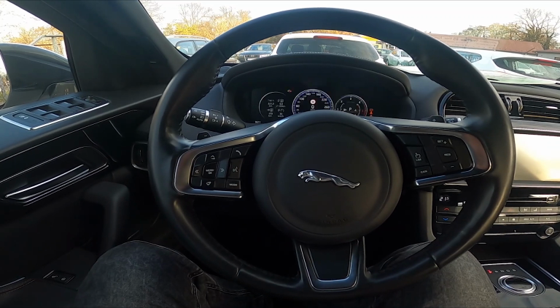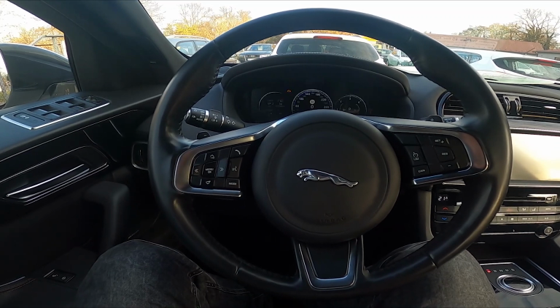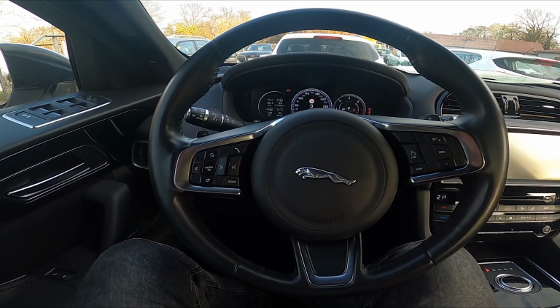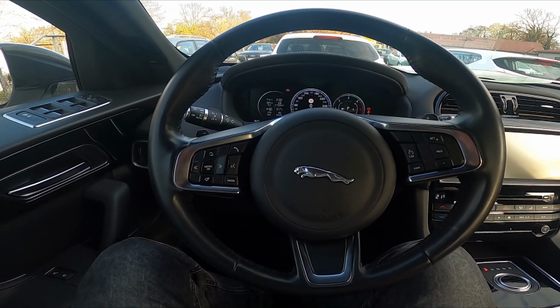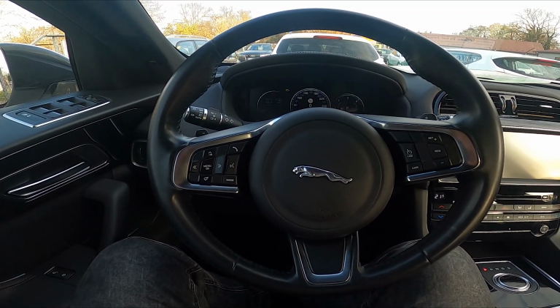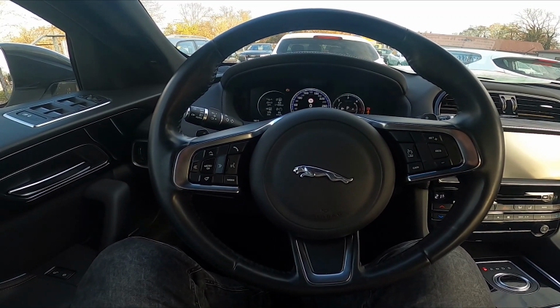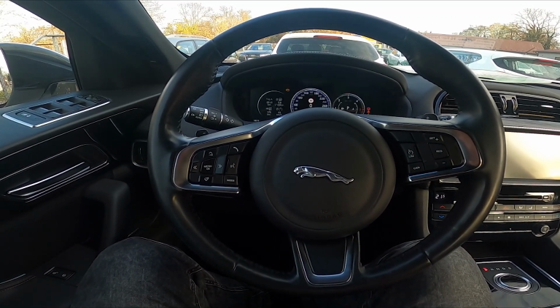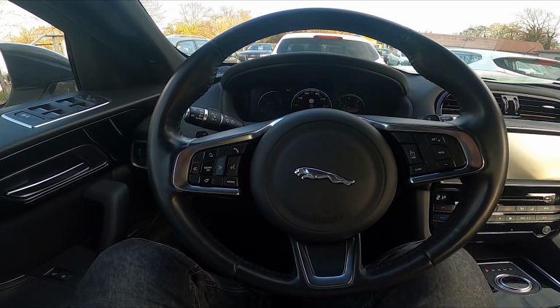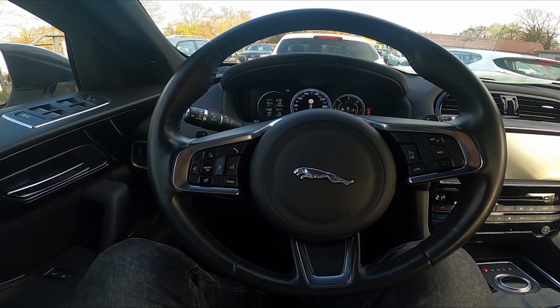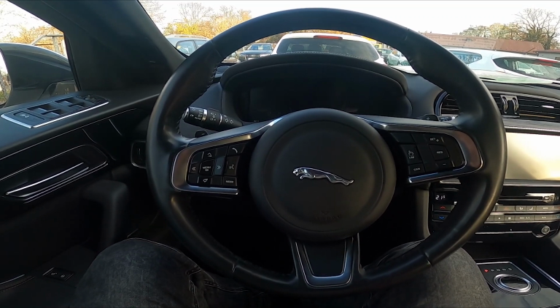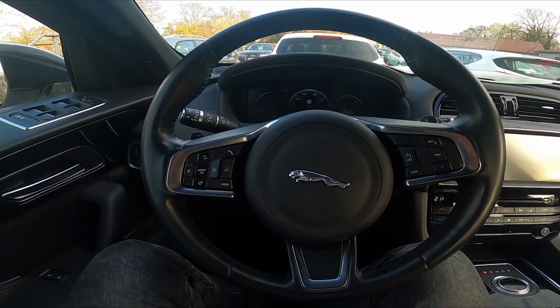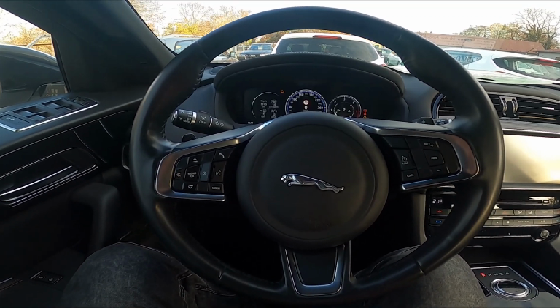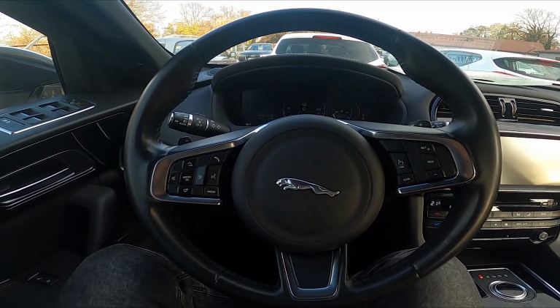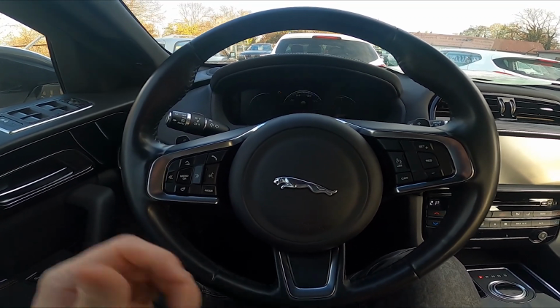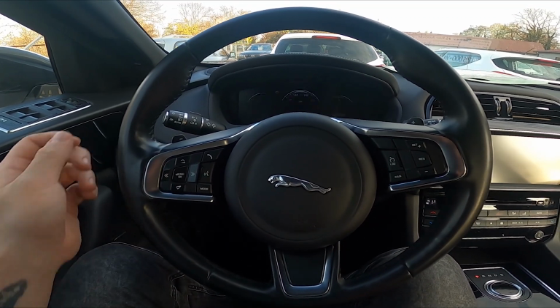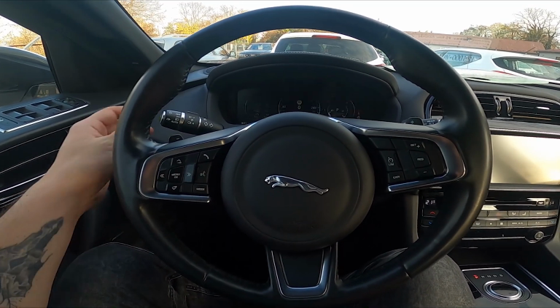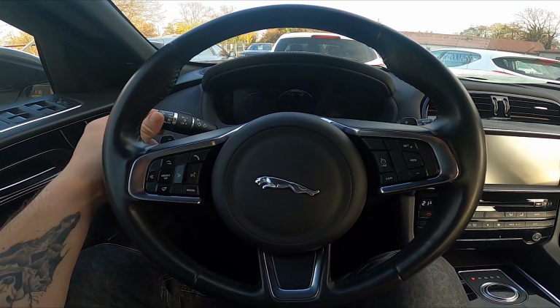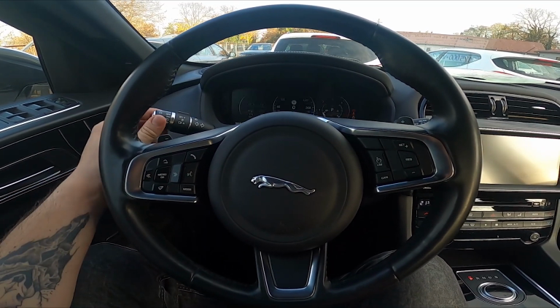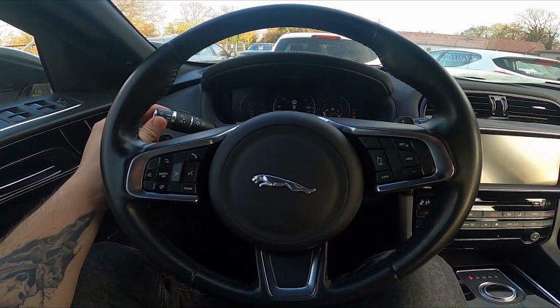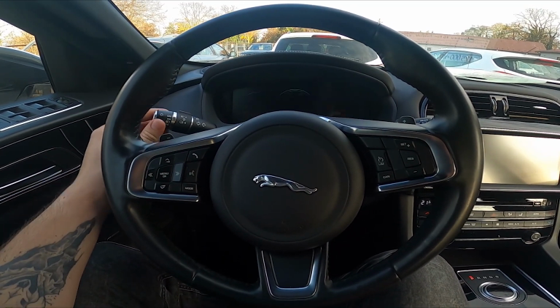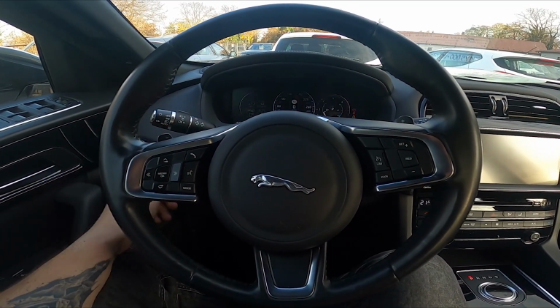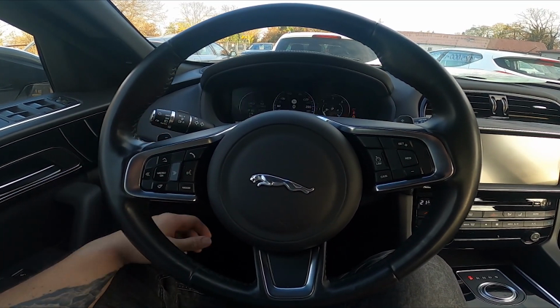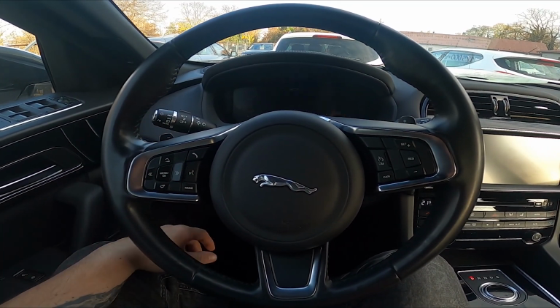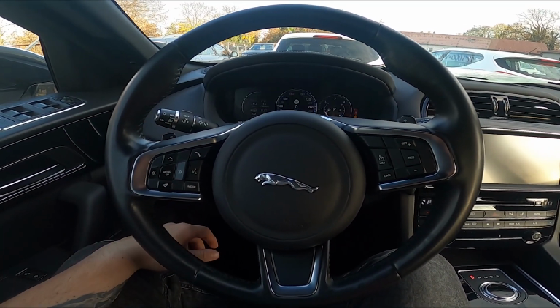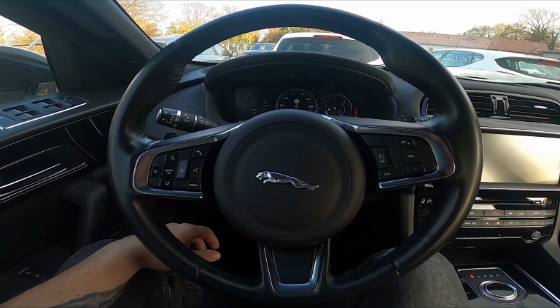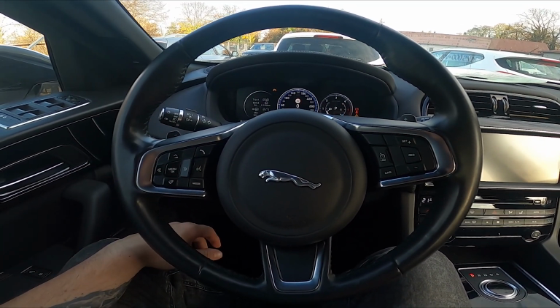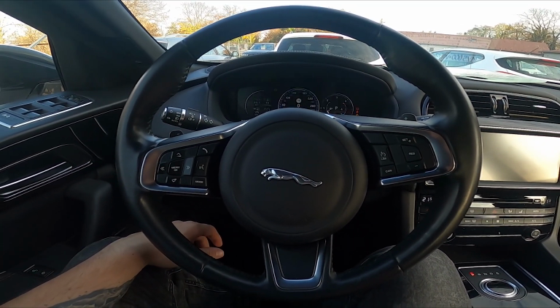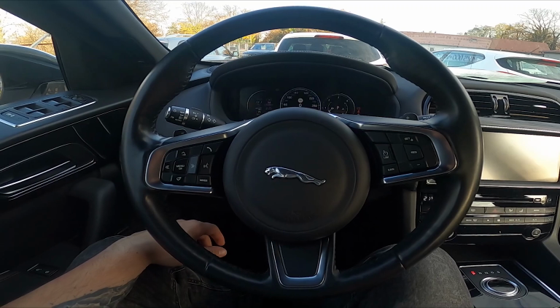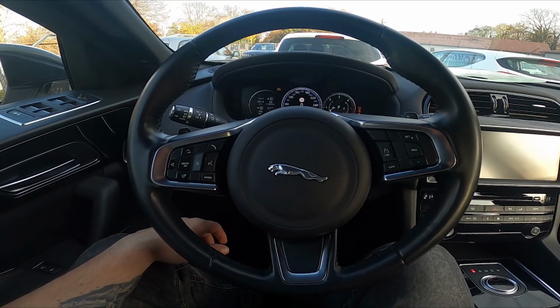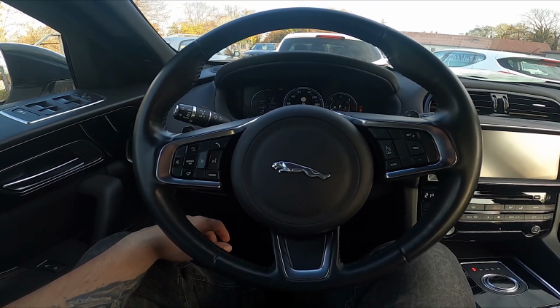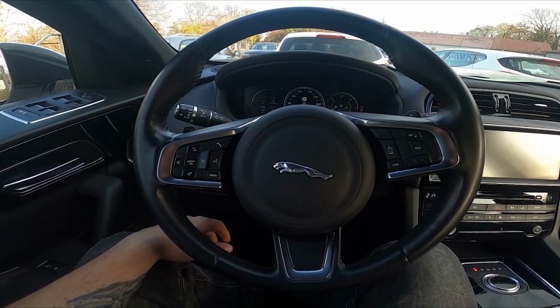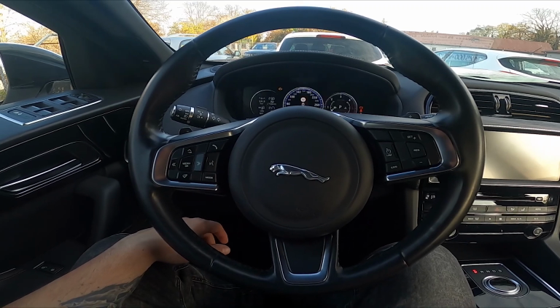Hello! Today I'm in a Jaguar F-Pace. In this video I'll show you how to enable and disable position lights.